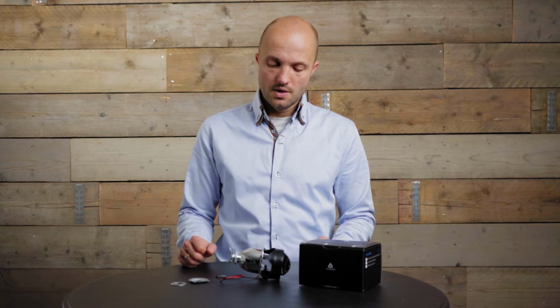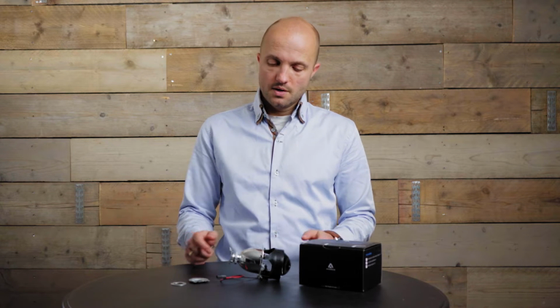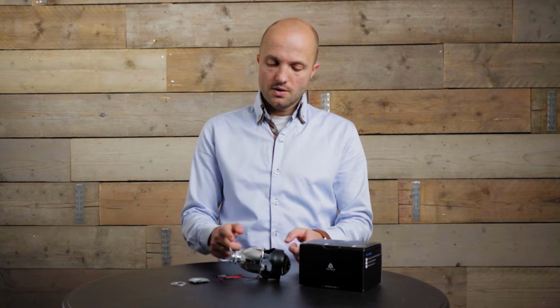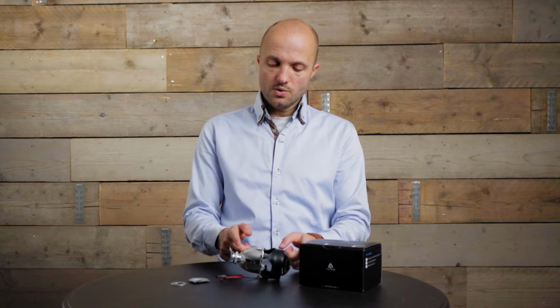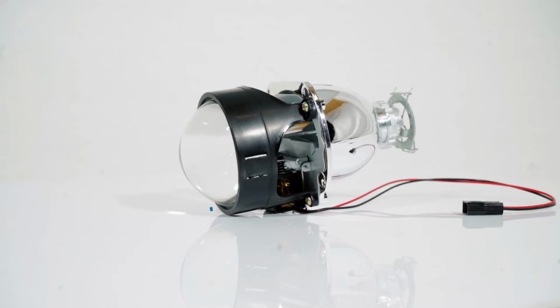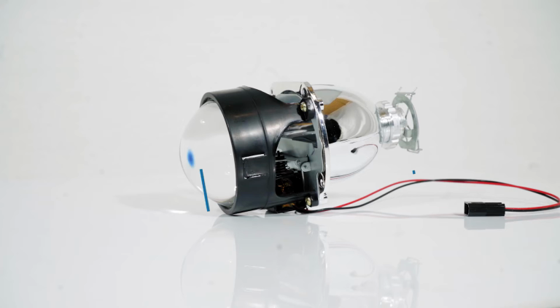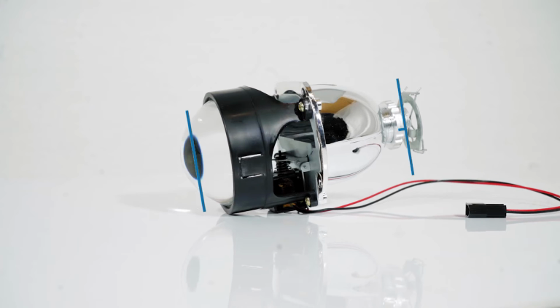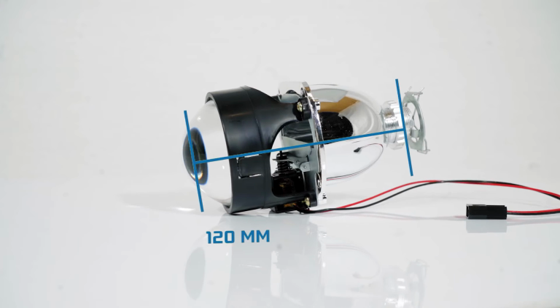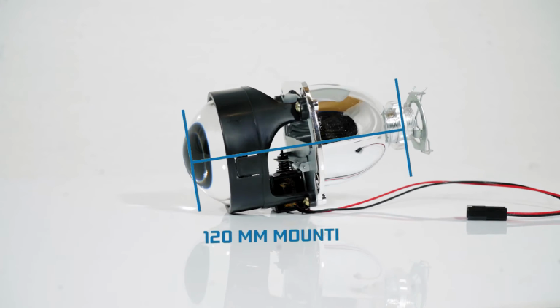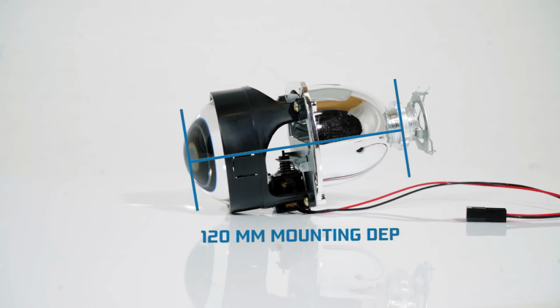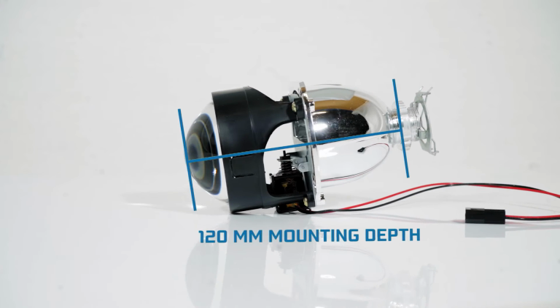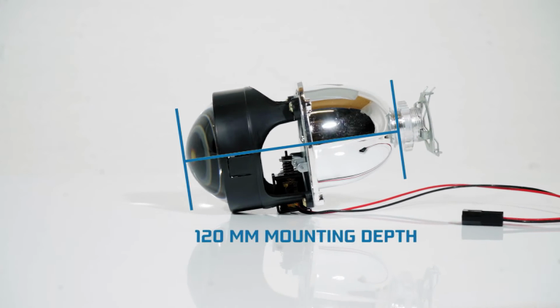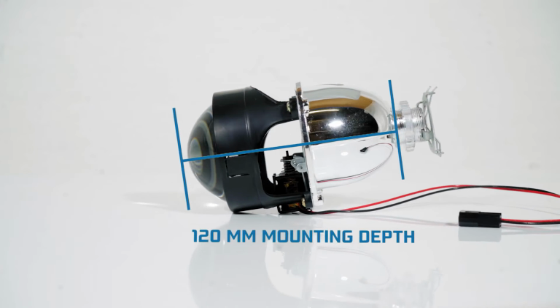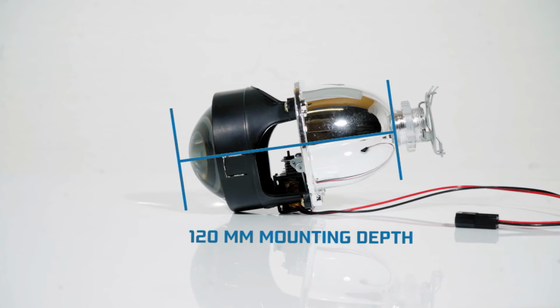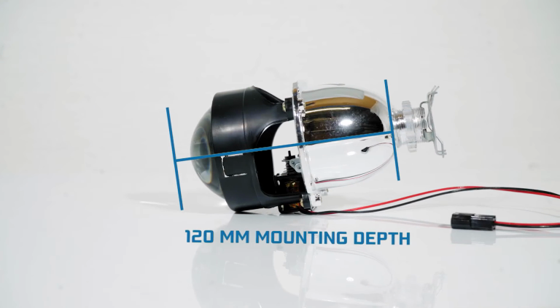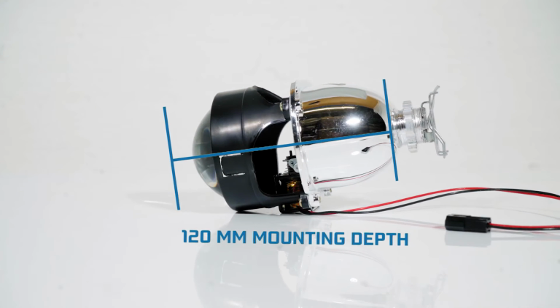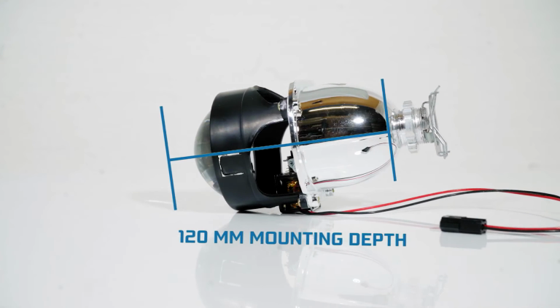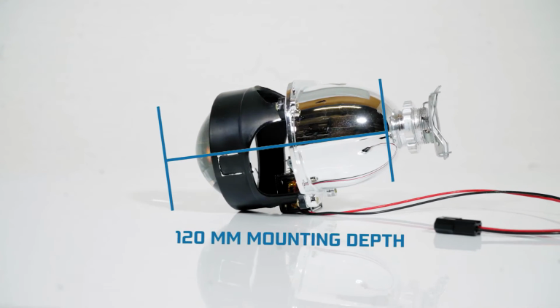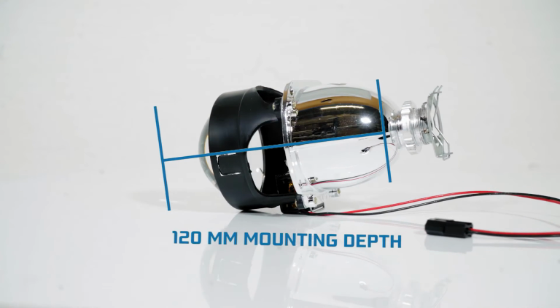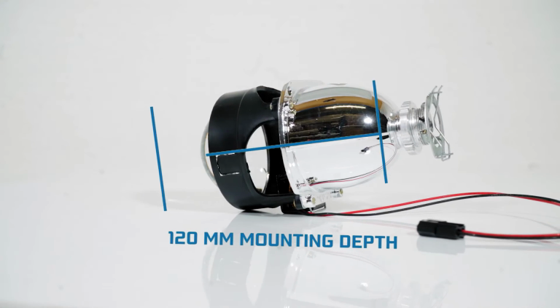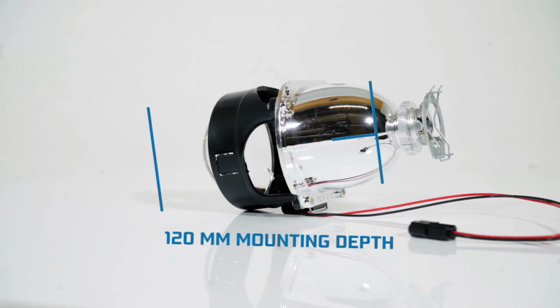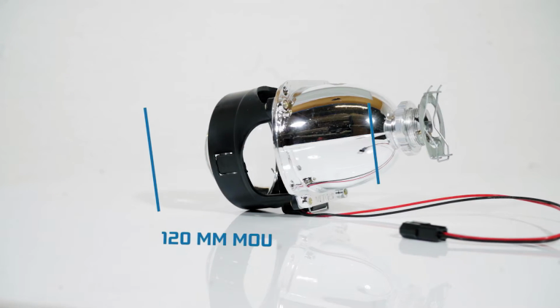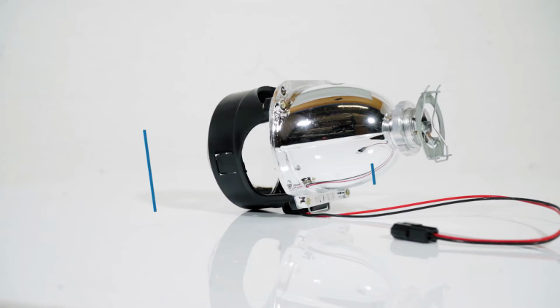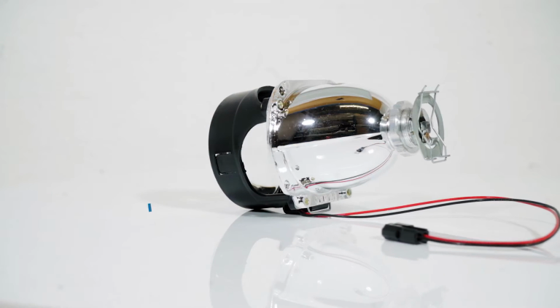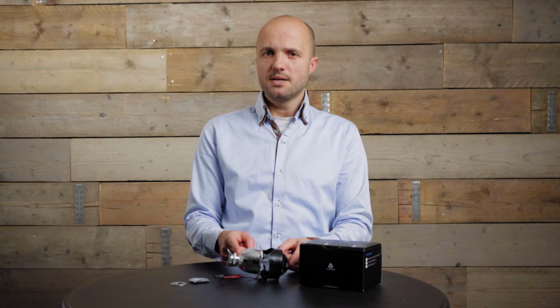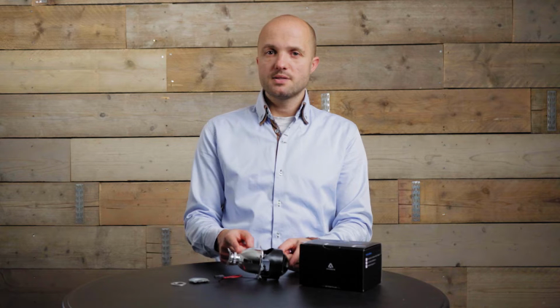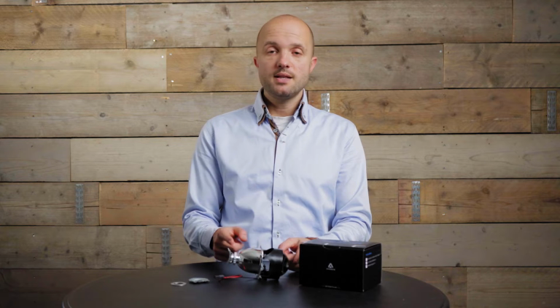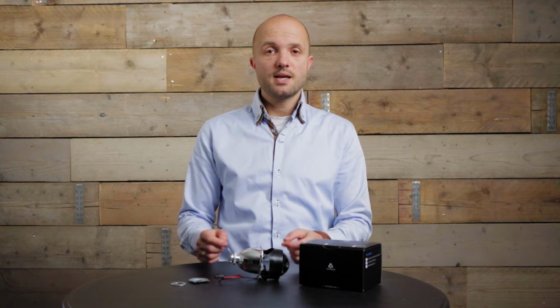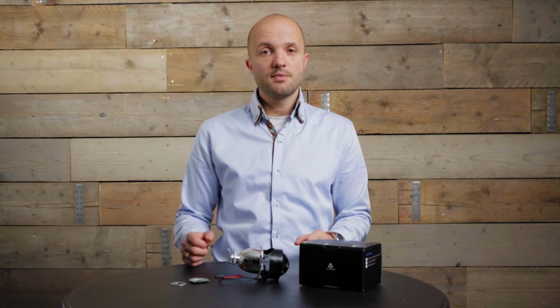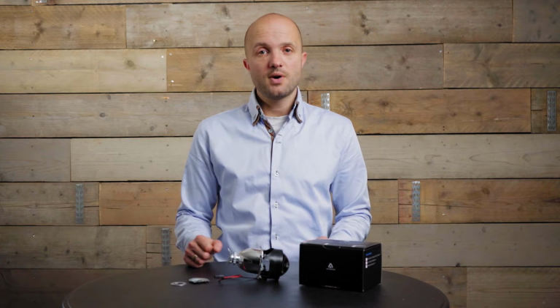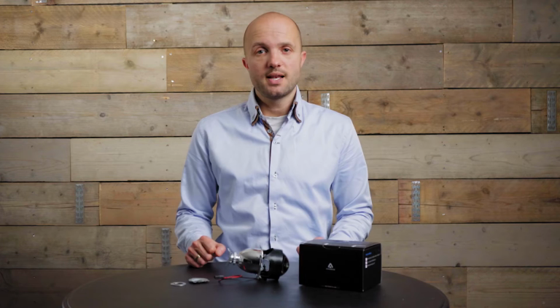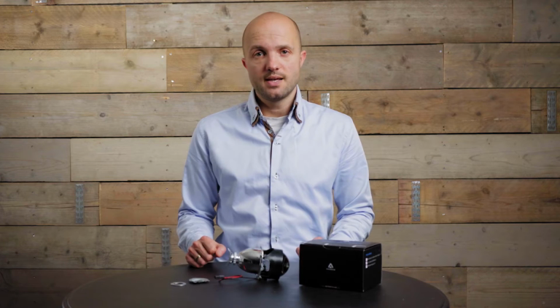The total mounting depth required is about 120 millimeters inside of your headlight.